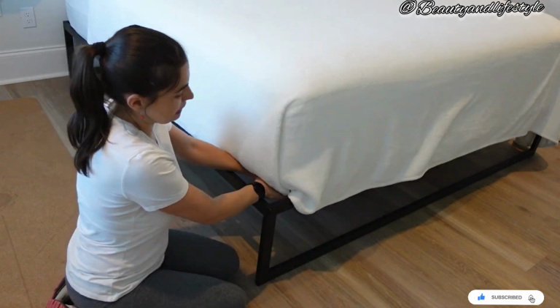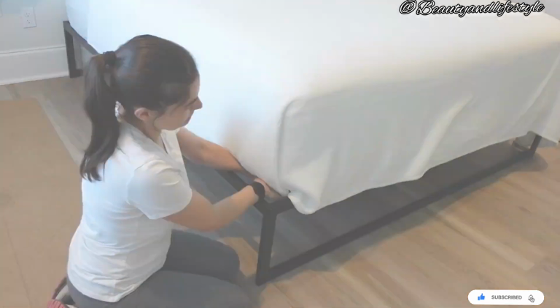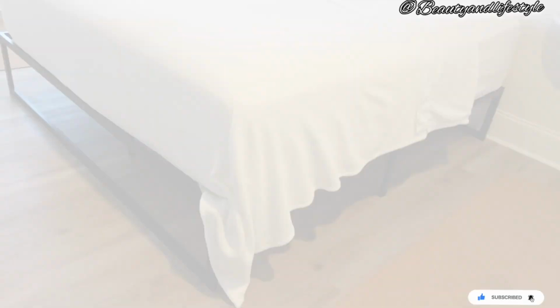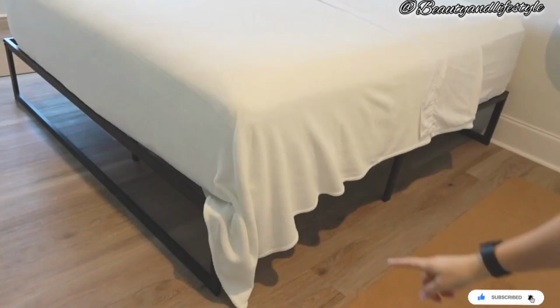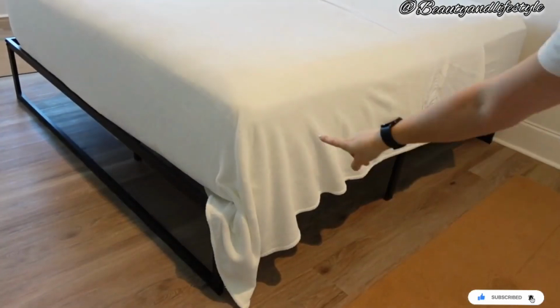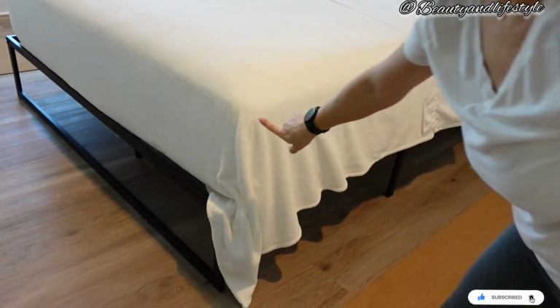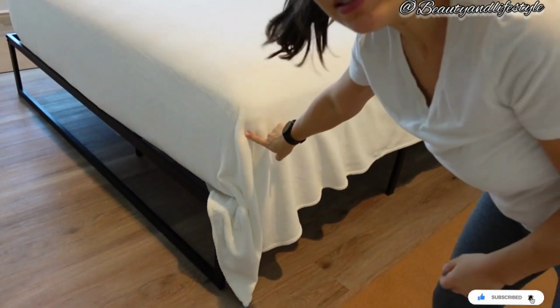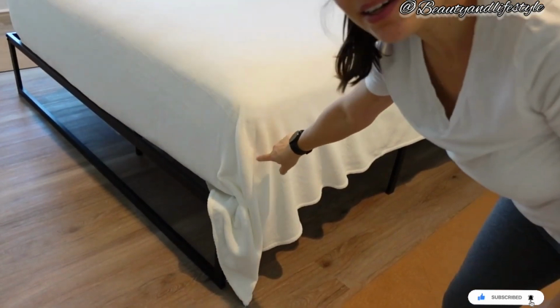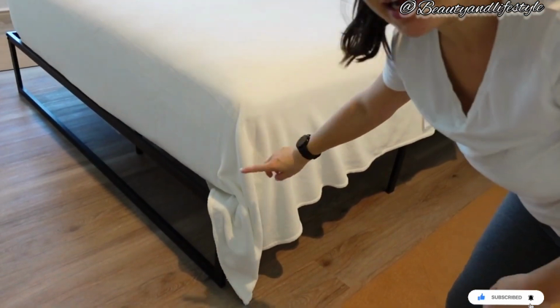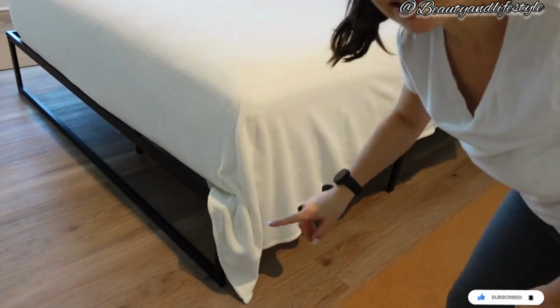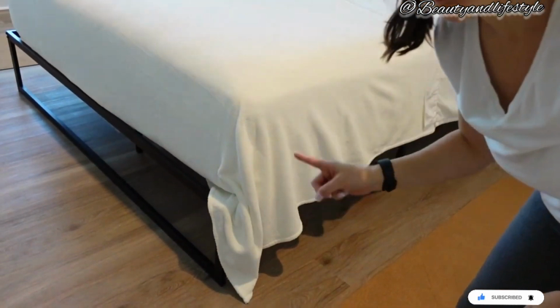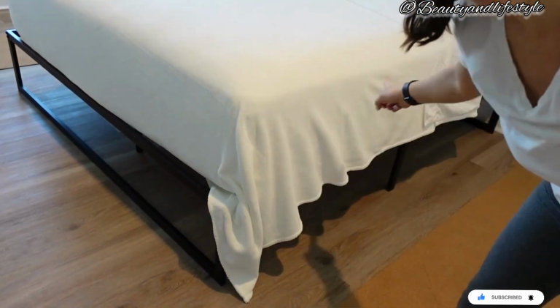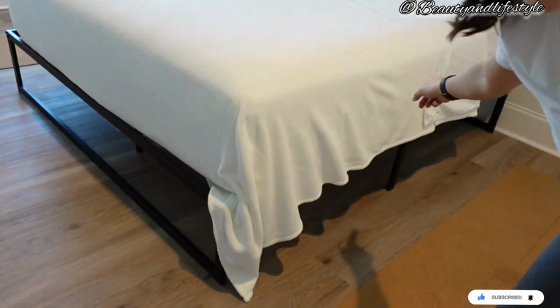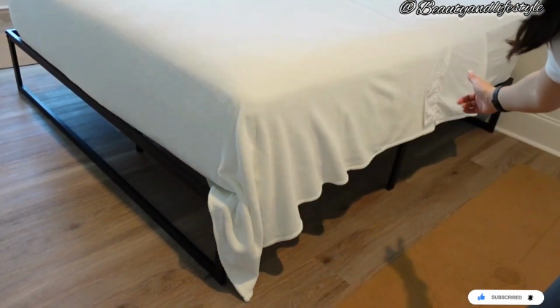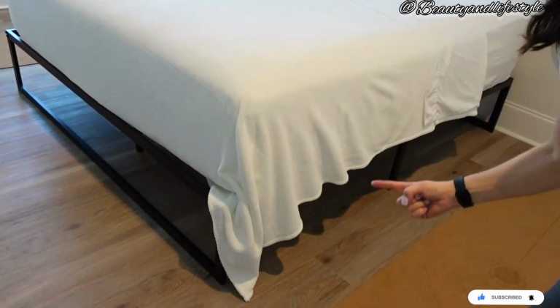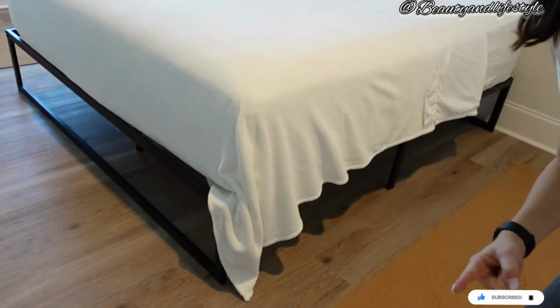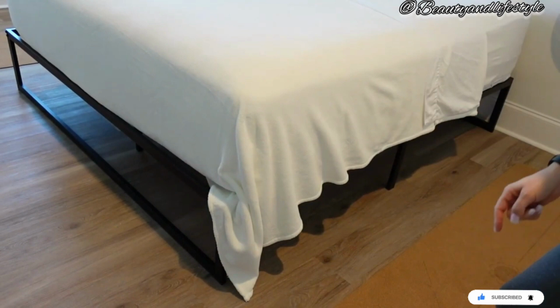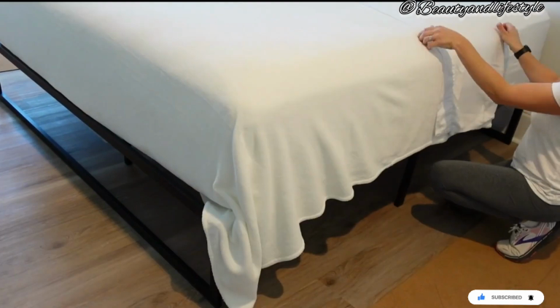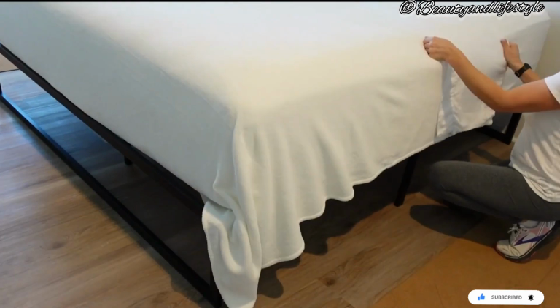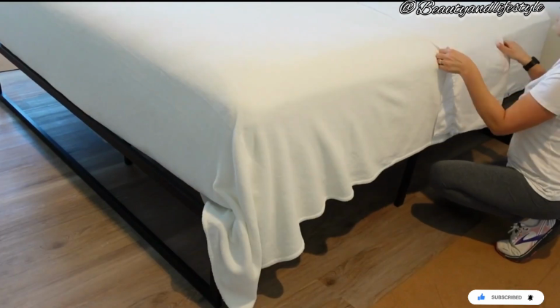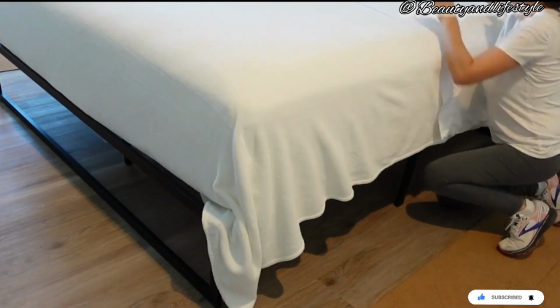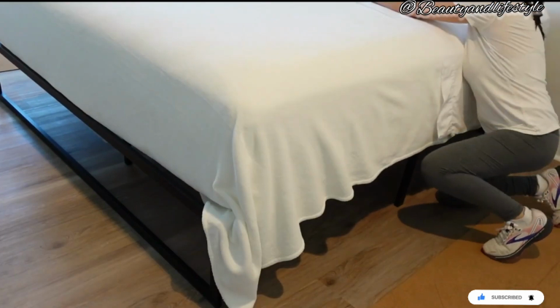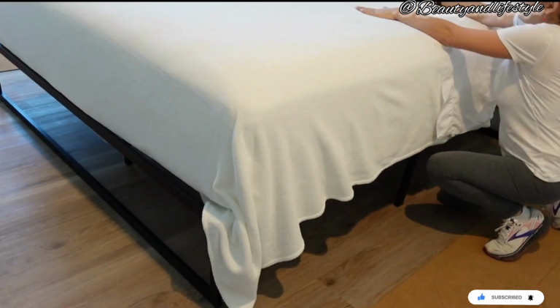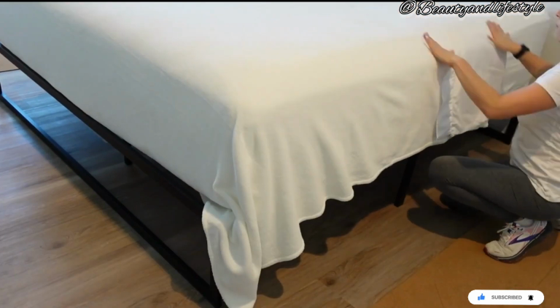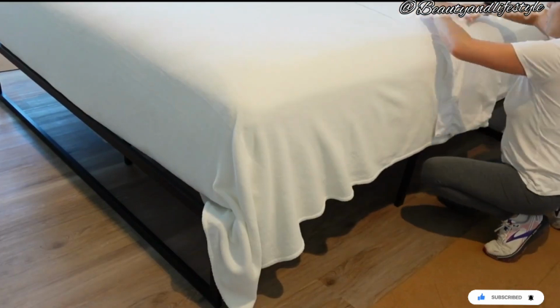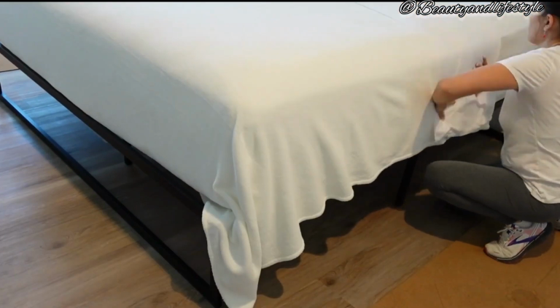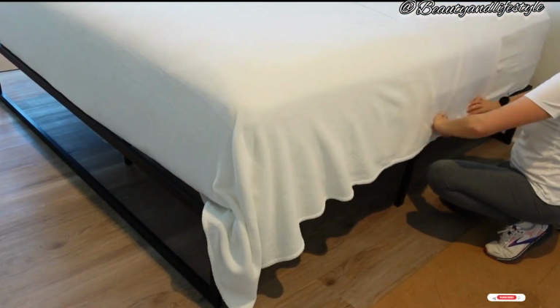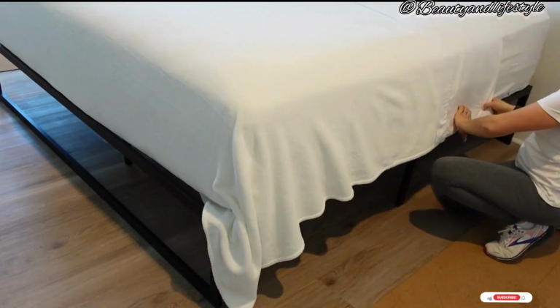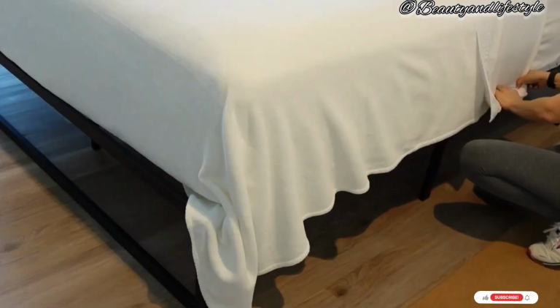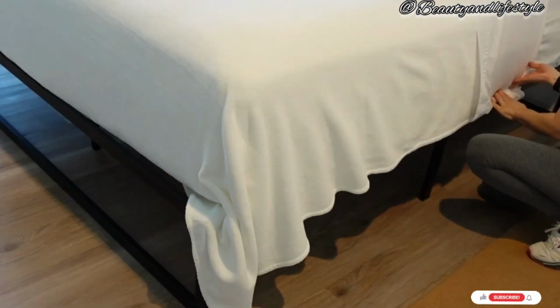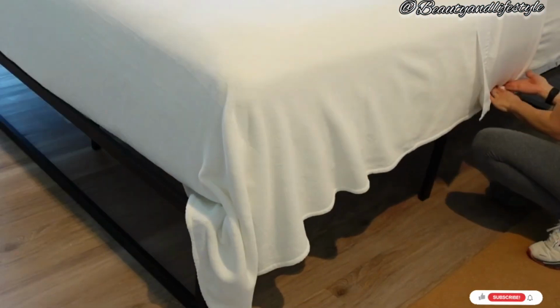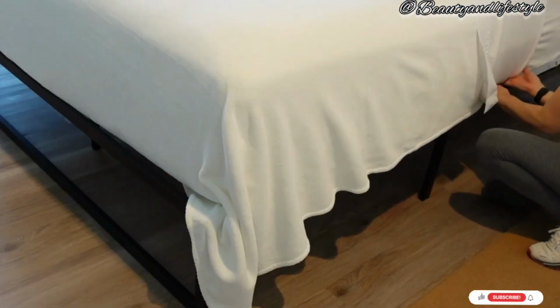Finally, pull the excess sheet at the foot of the bed tightly and tuck it under the mattress.